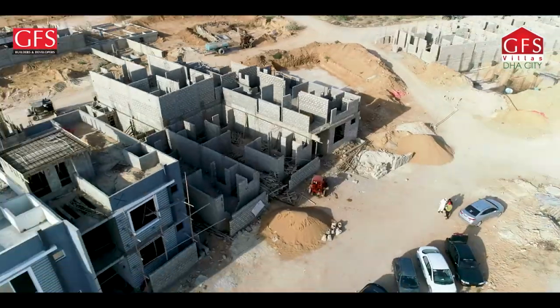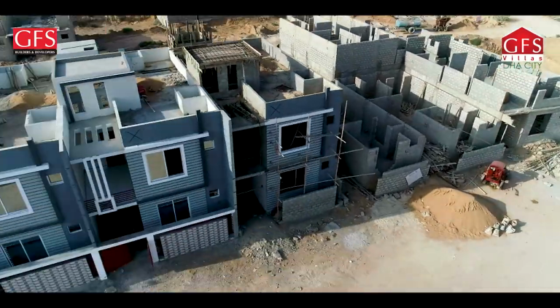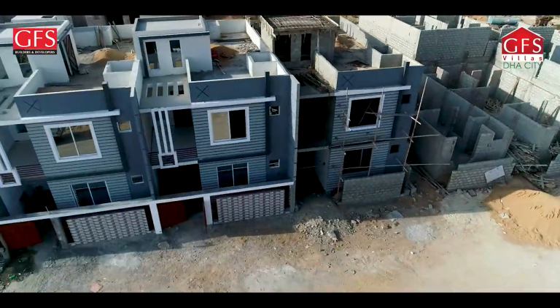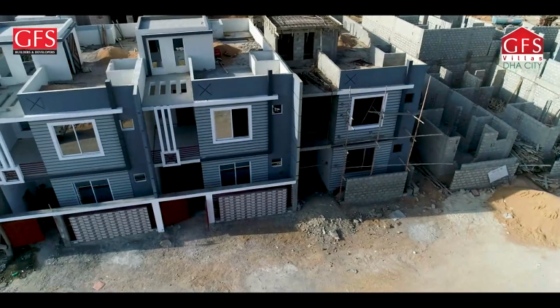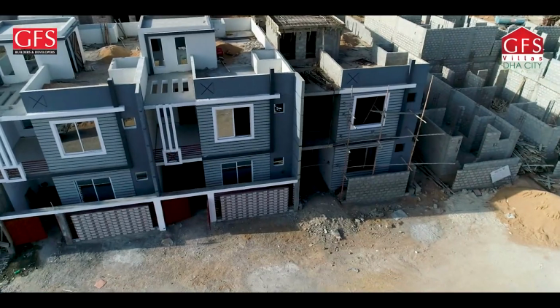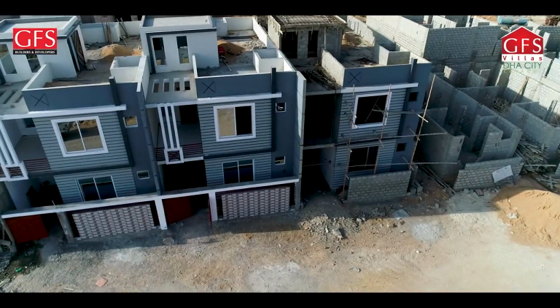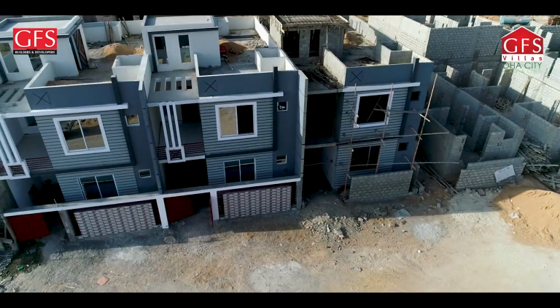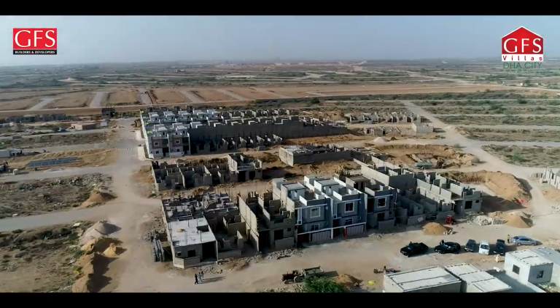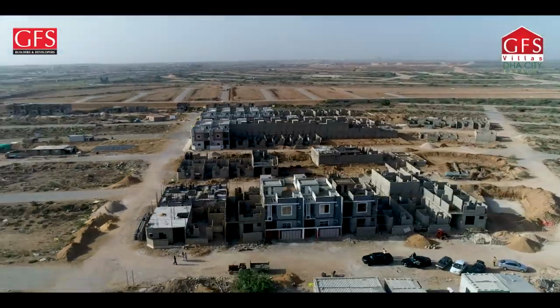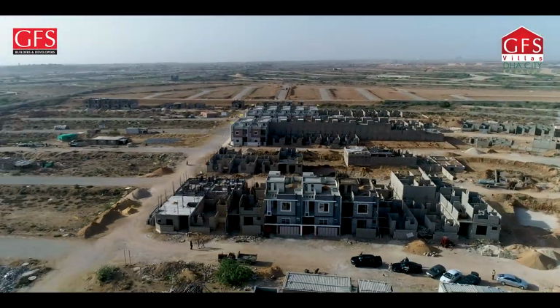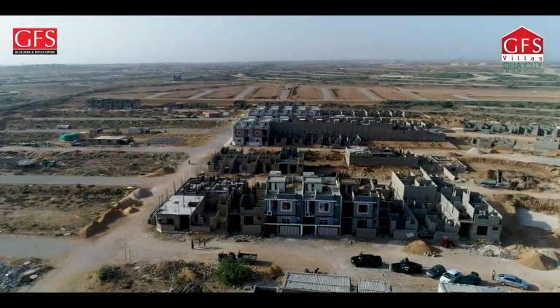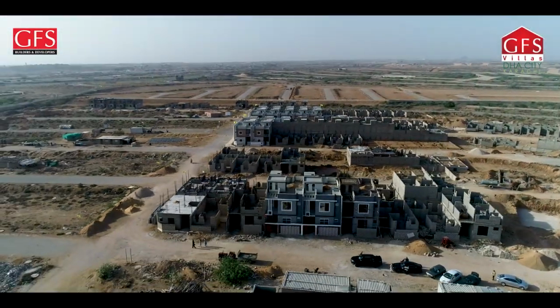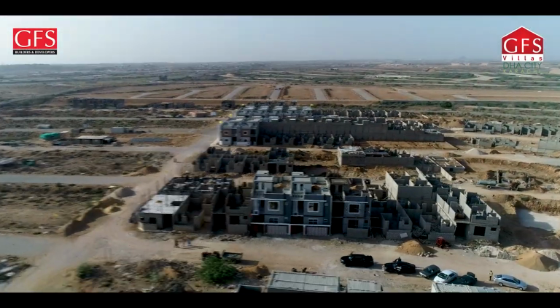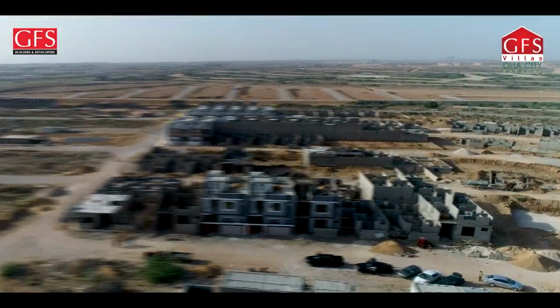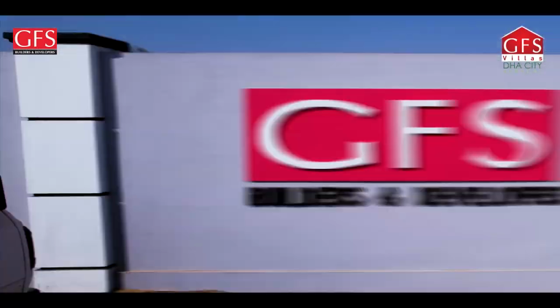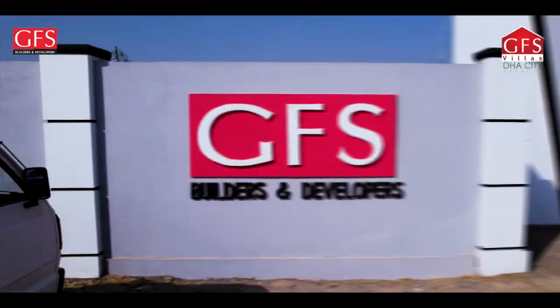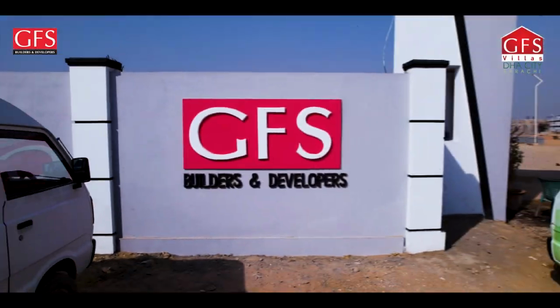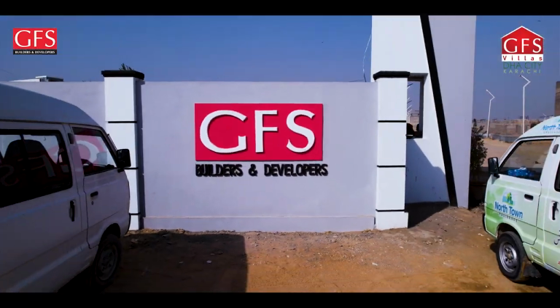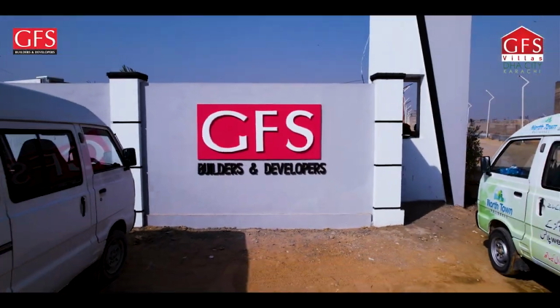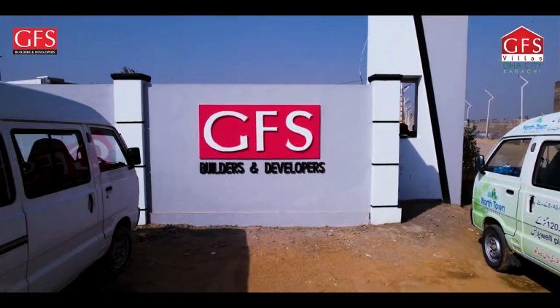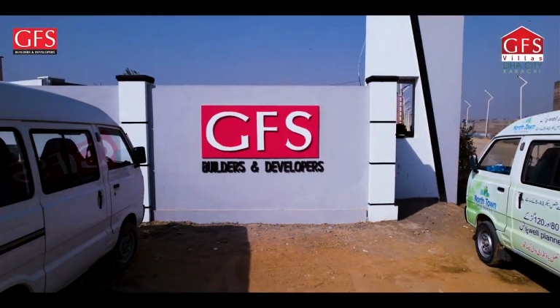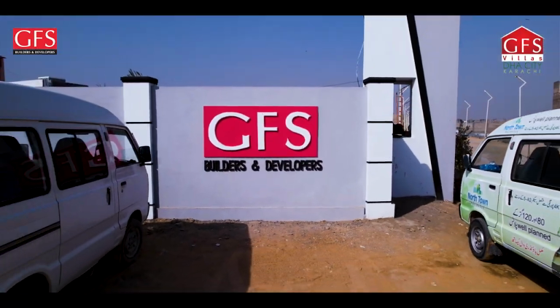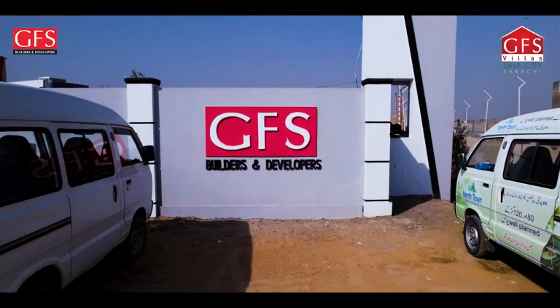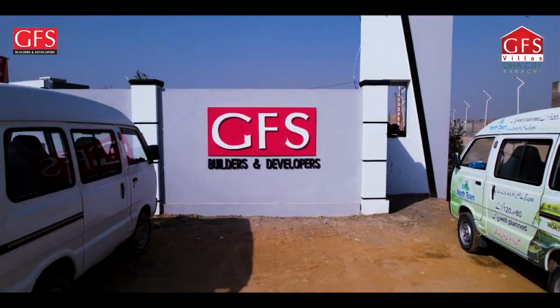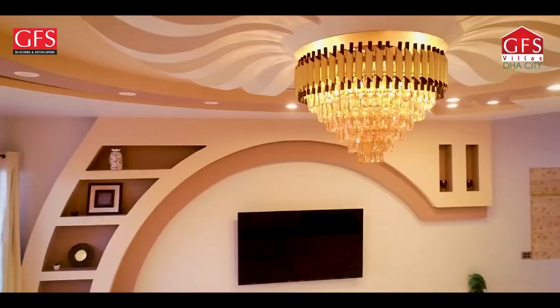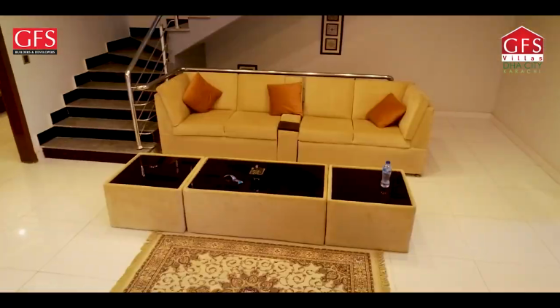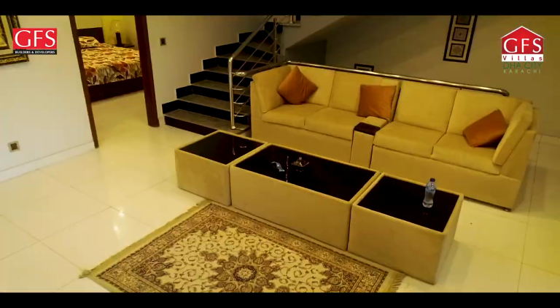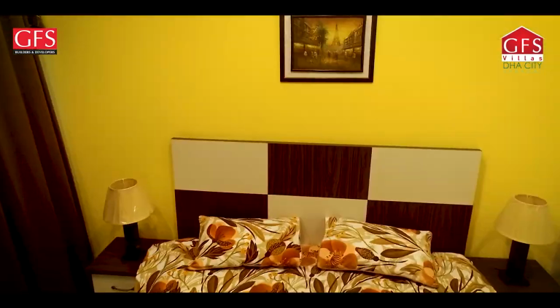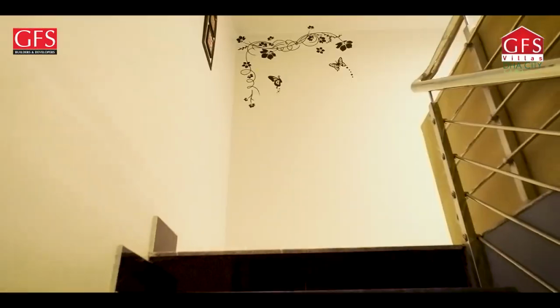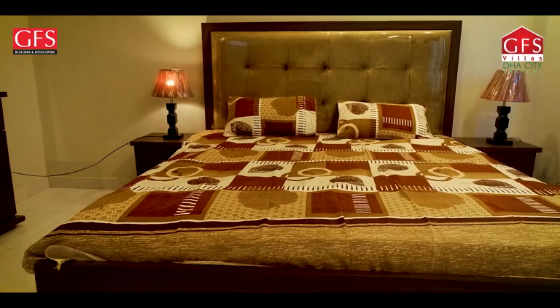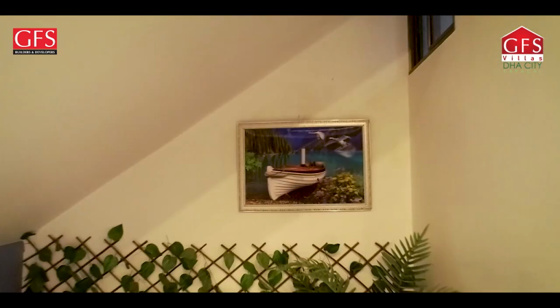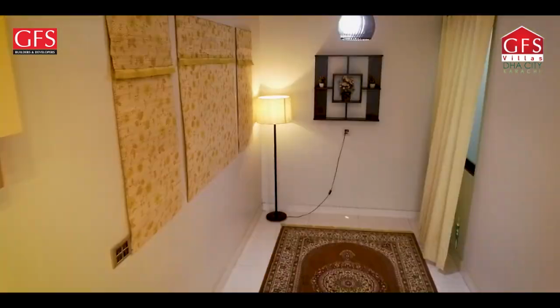Inshallah, the model bungalows are ready. GFS has no compromise in quality.